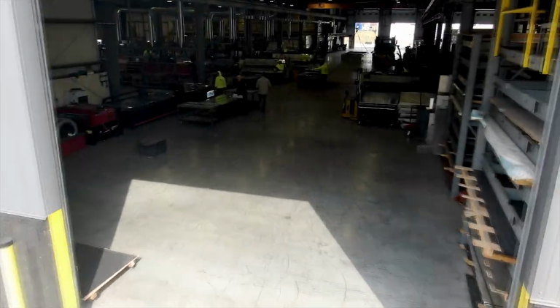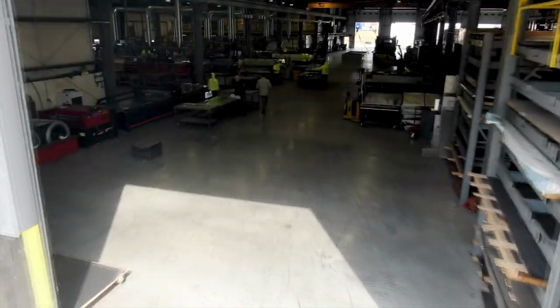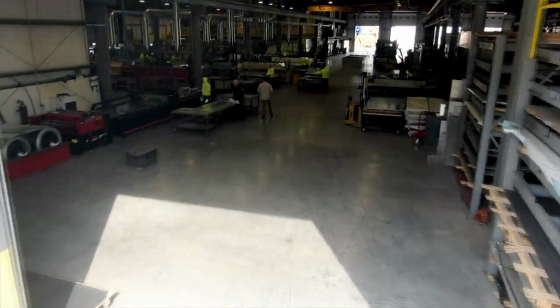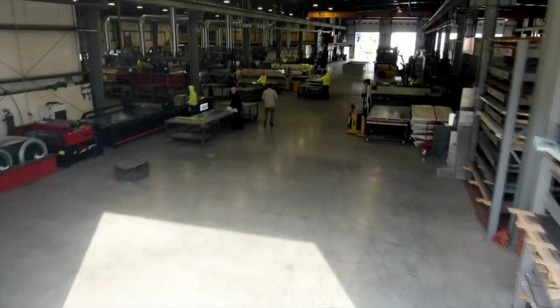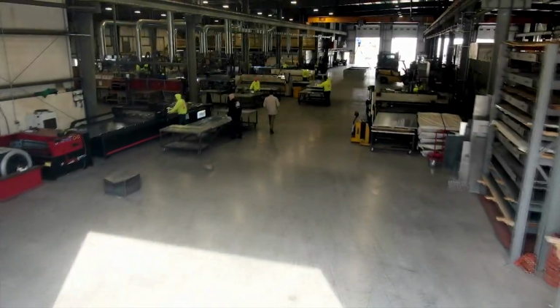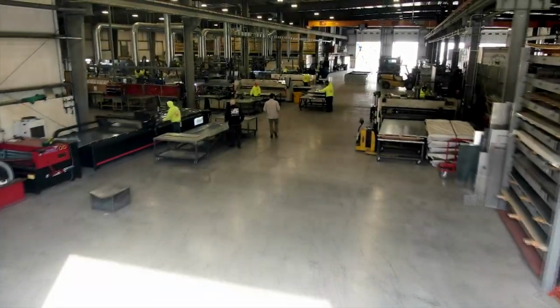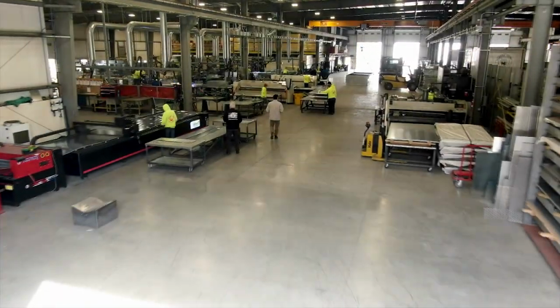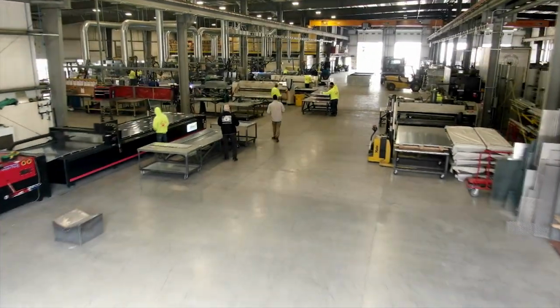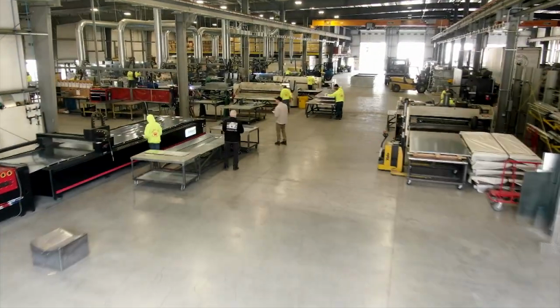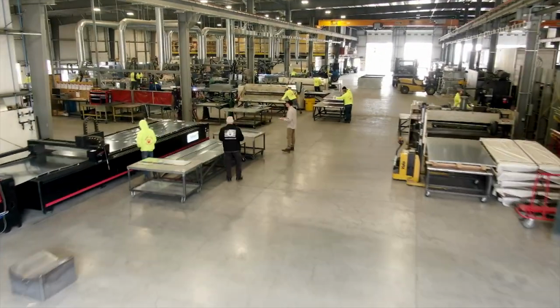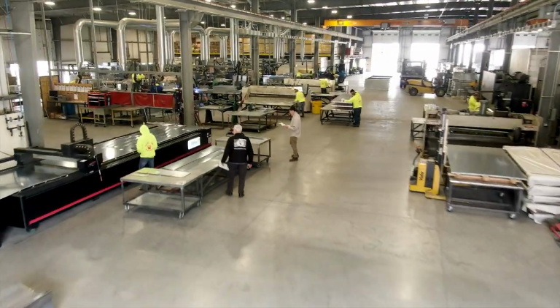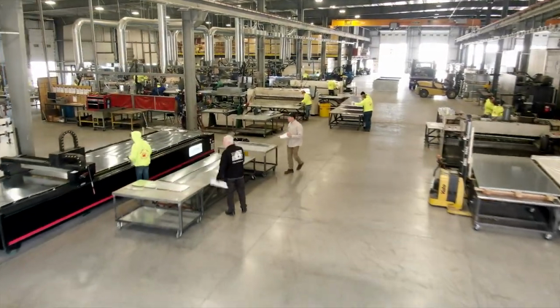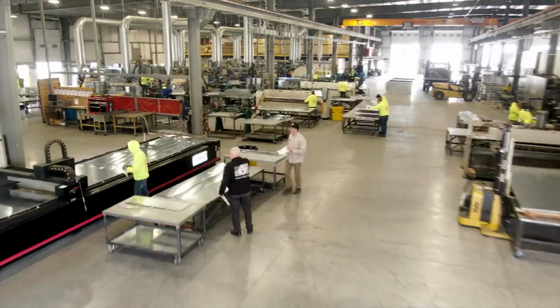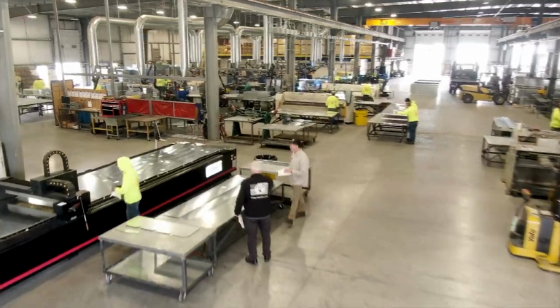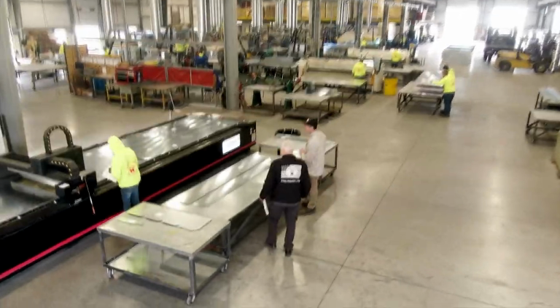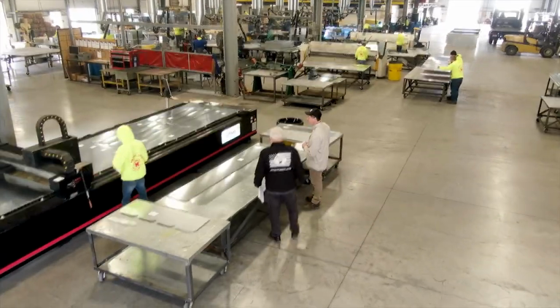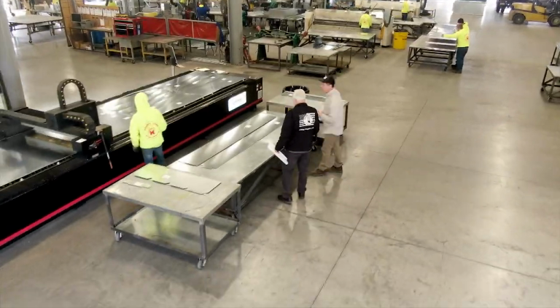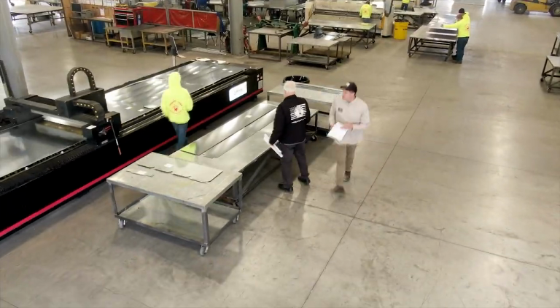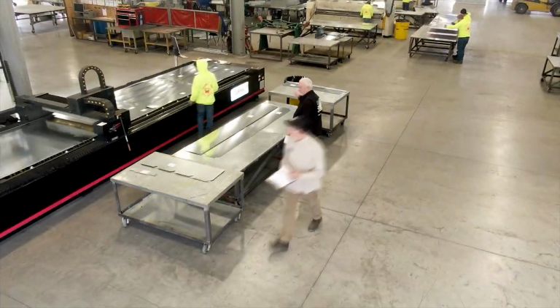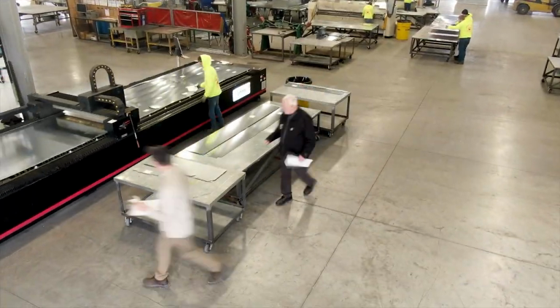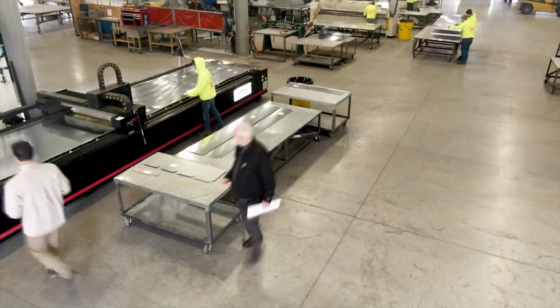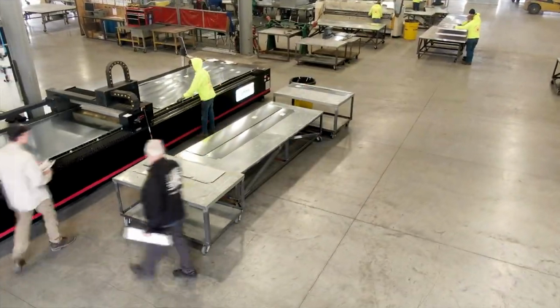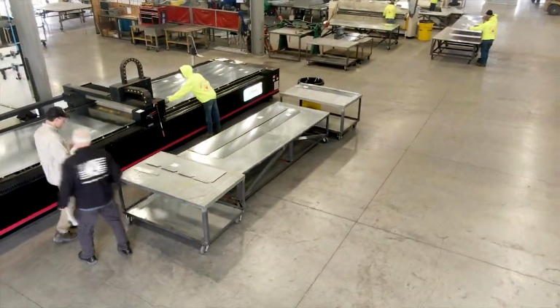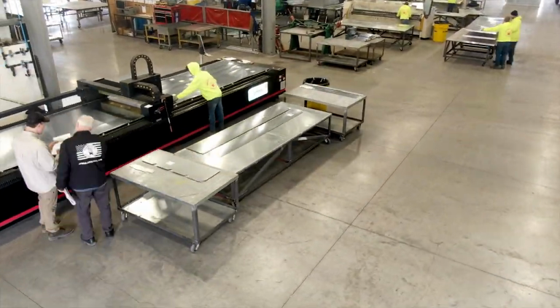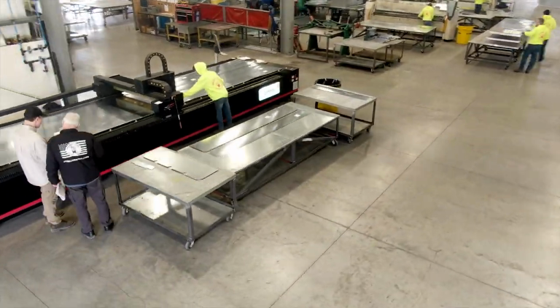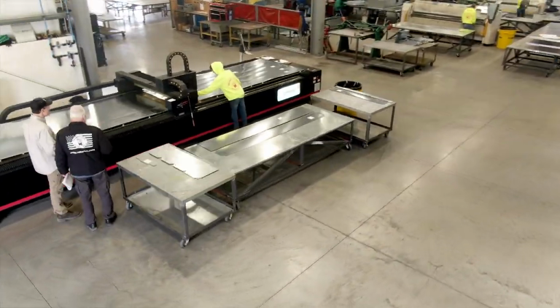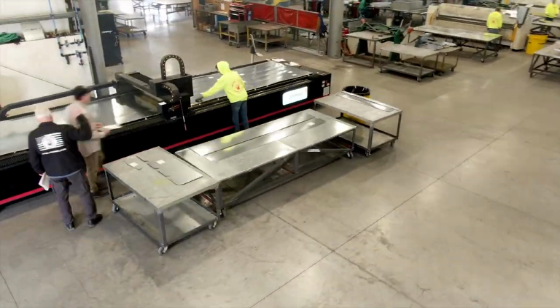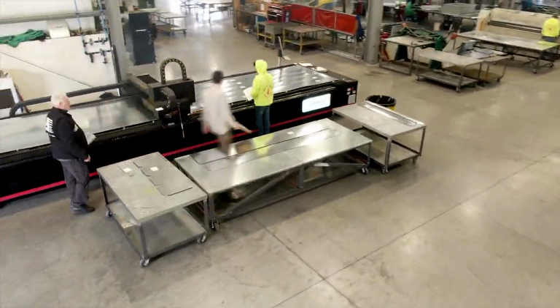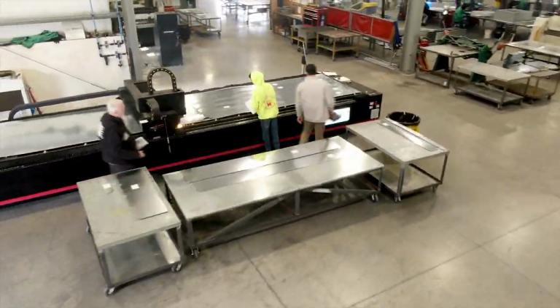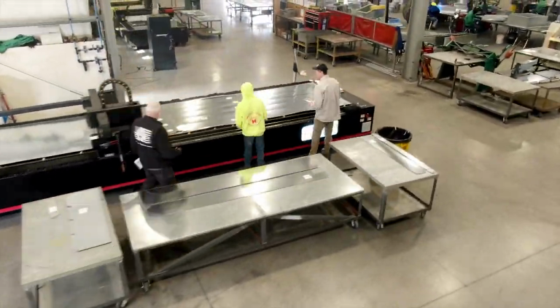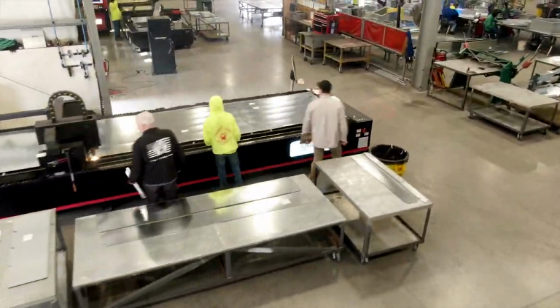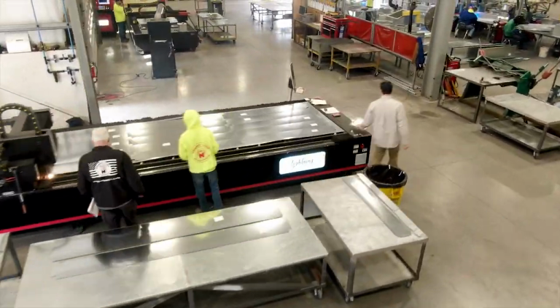You are now entering the building, and we wanted to start by showing you both of our laser tables set up for high production part cutting.